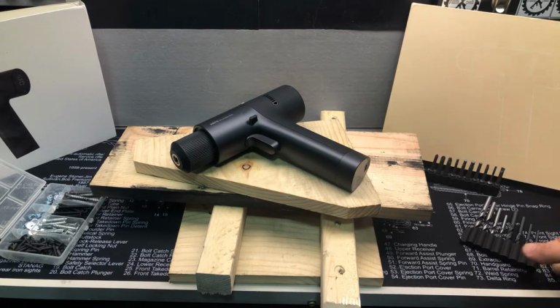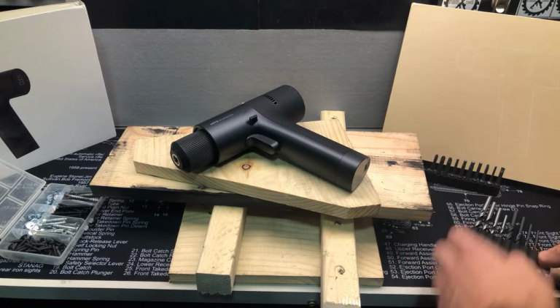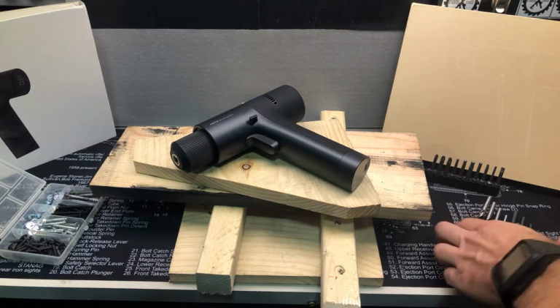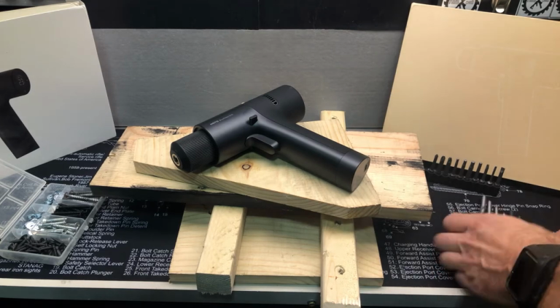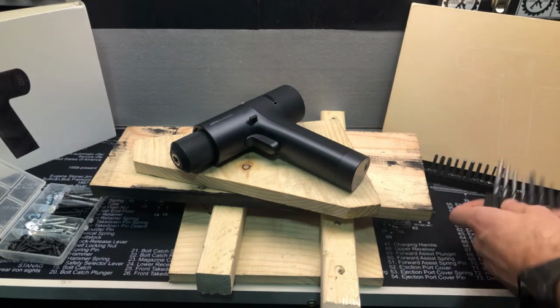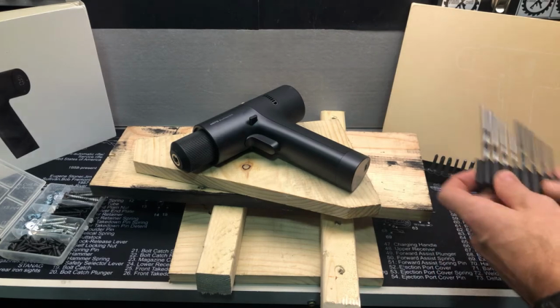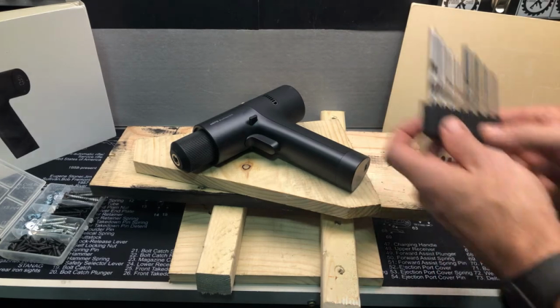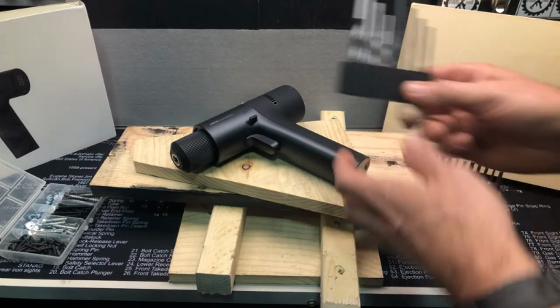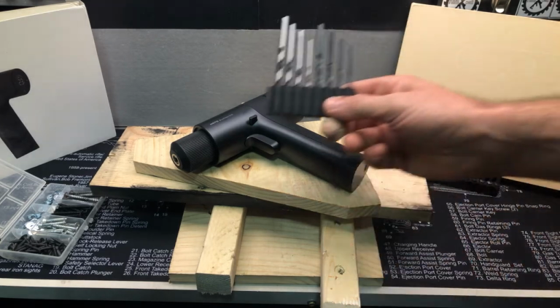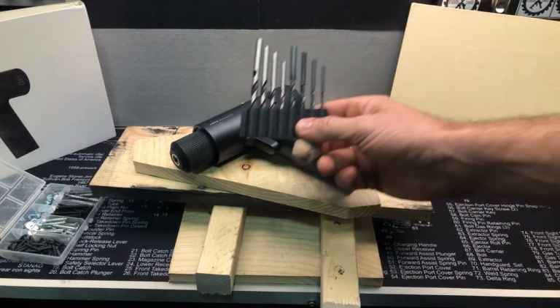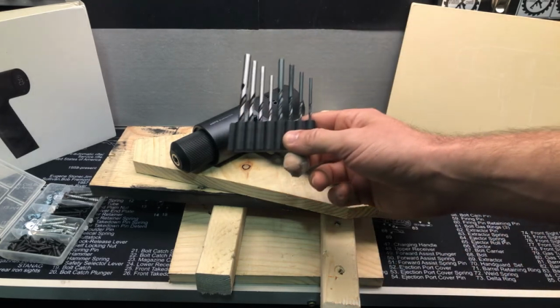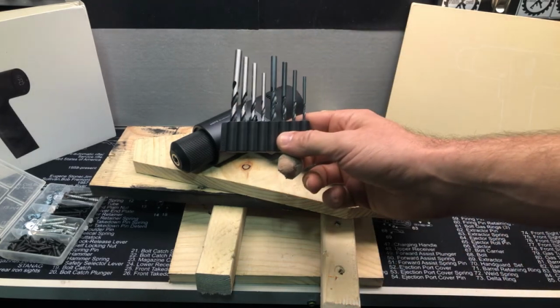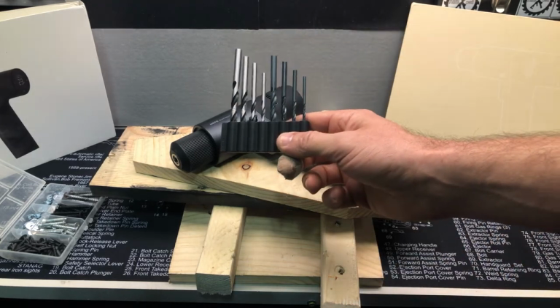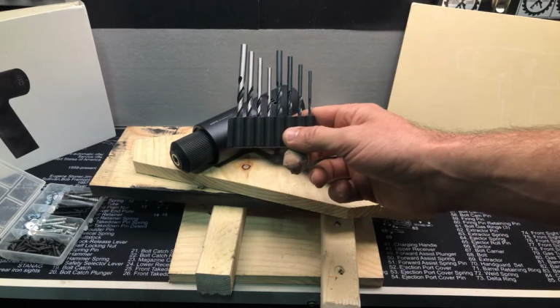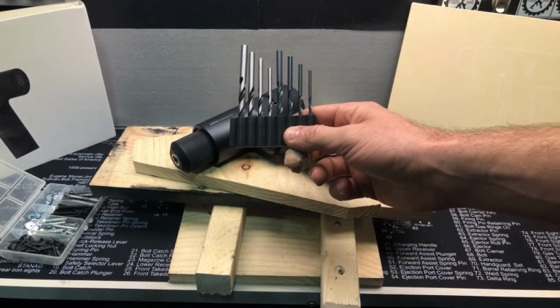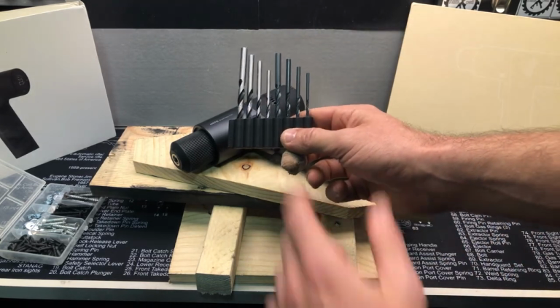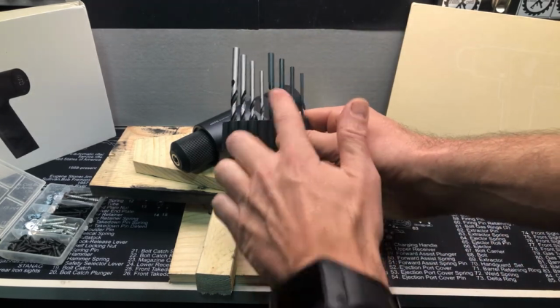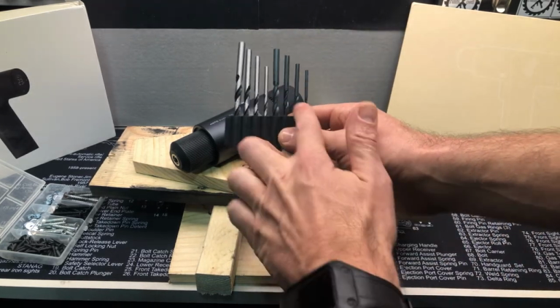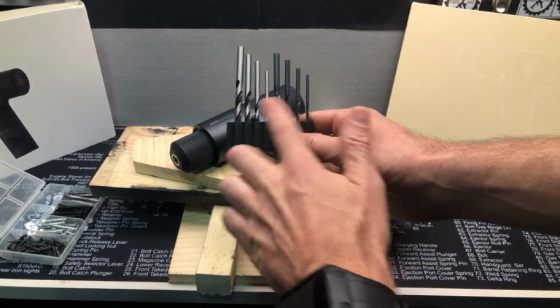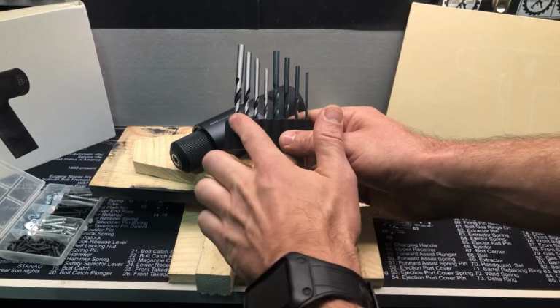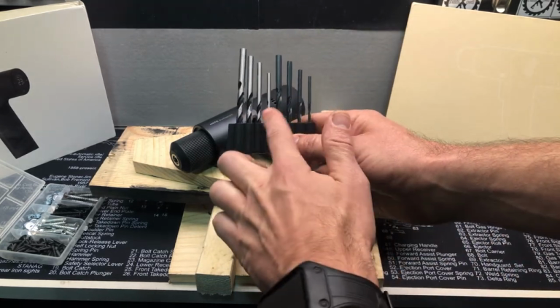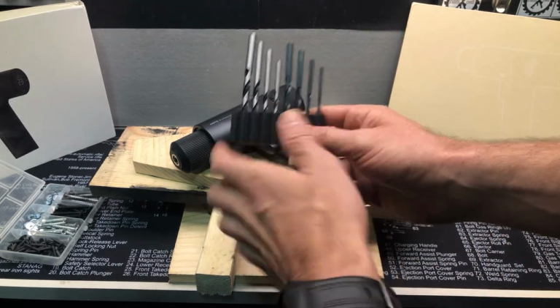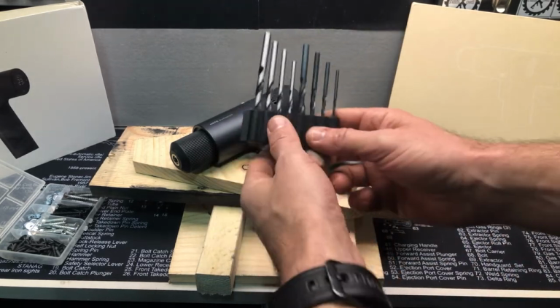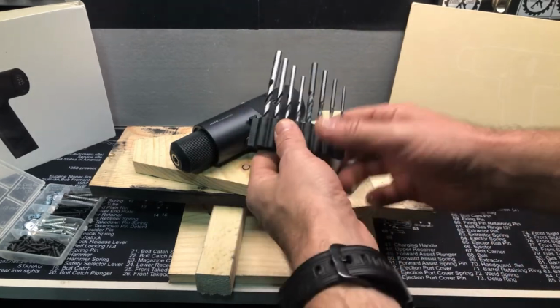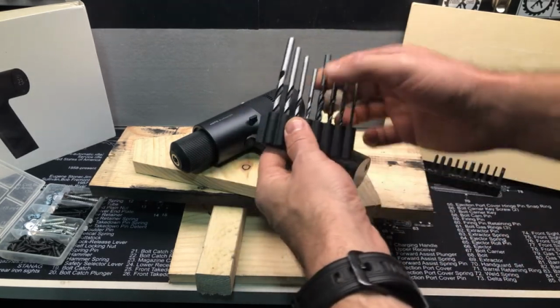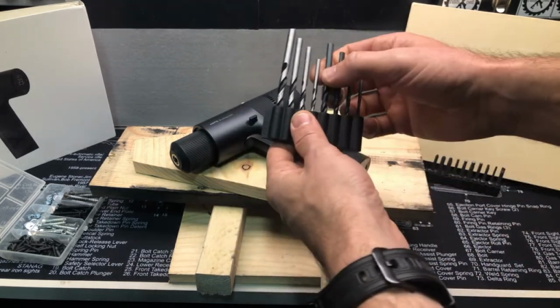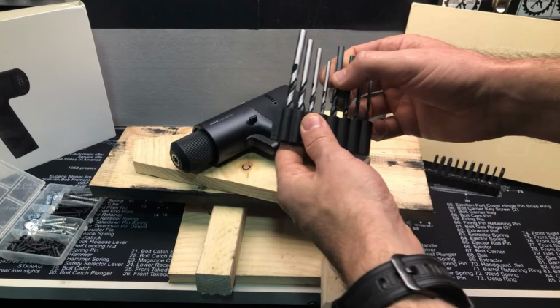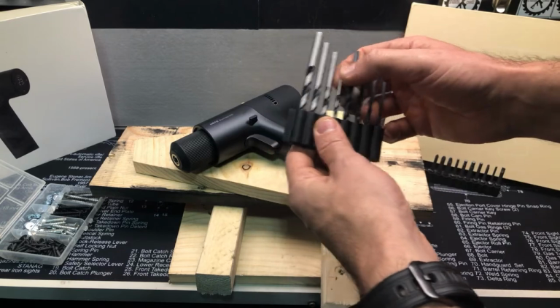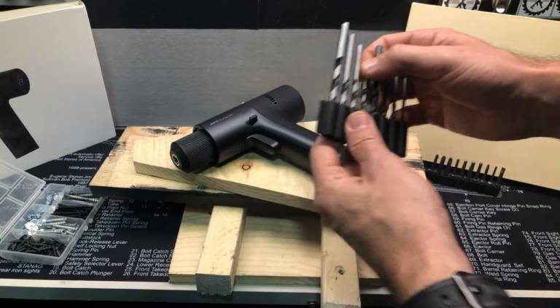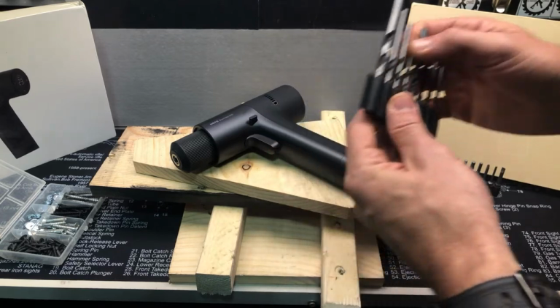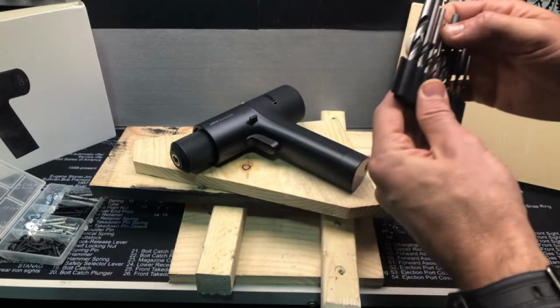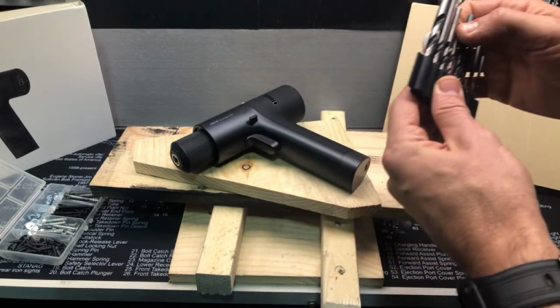So it comes with some drill bits. You've got your metal drill bits and your wood drill bits. We'll go ahead and just go with this one.